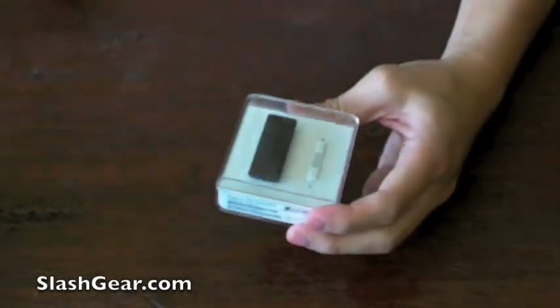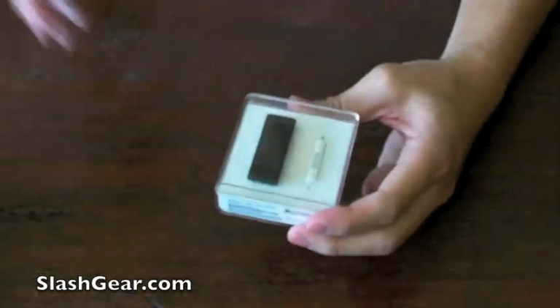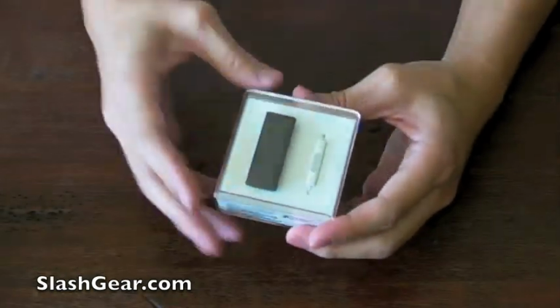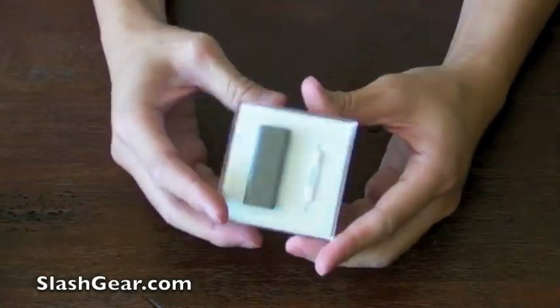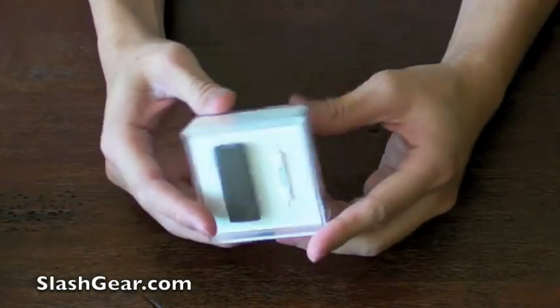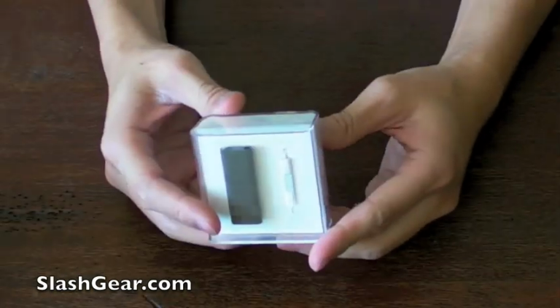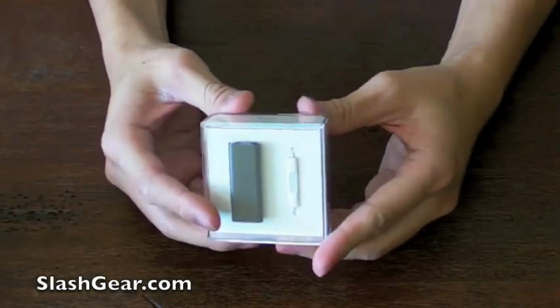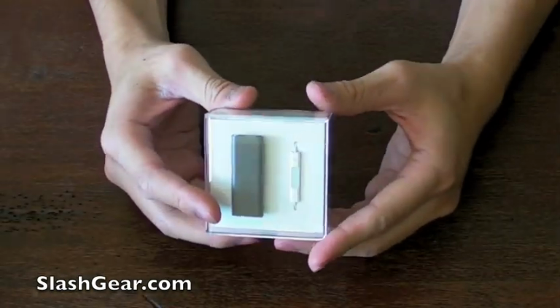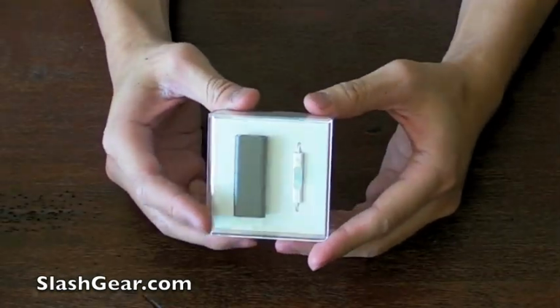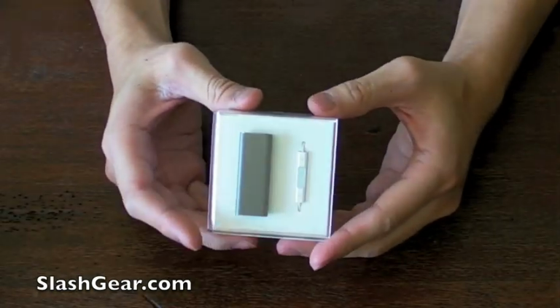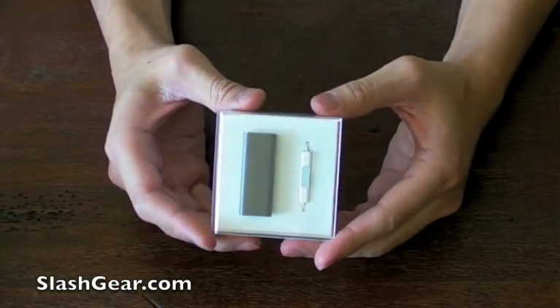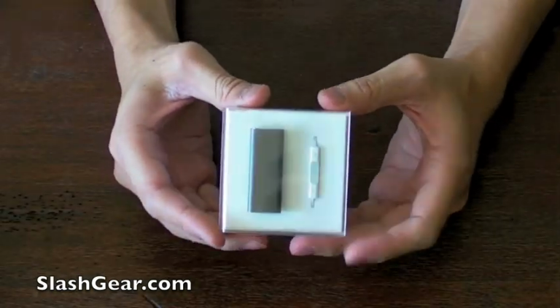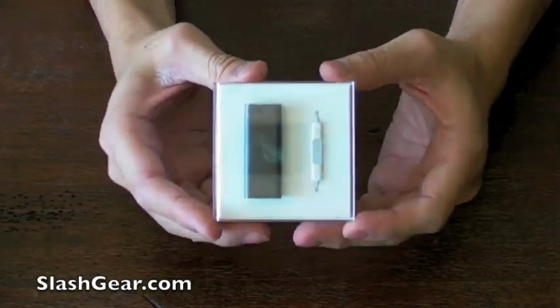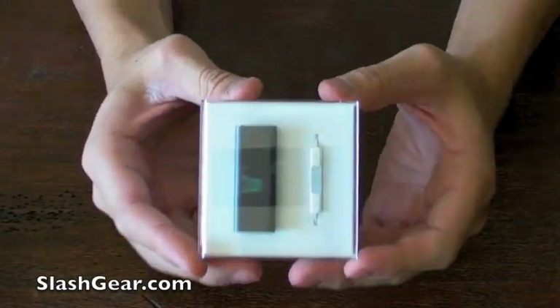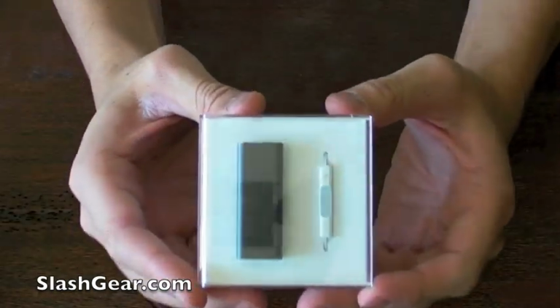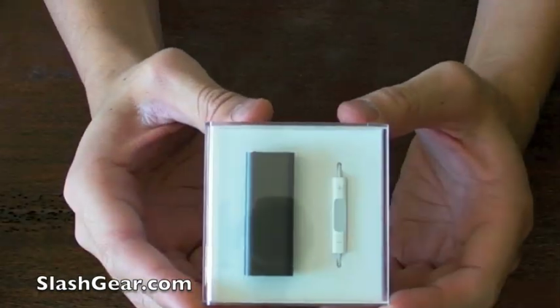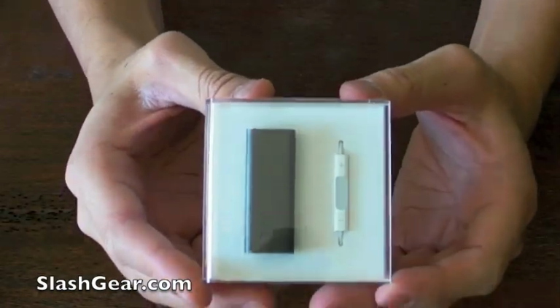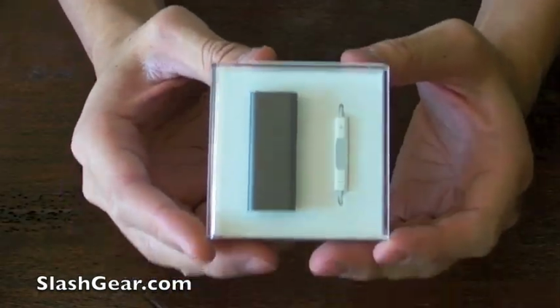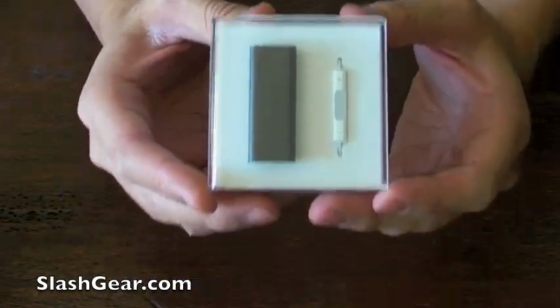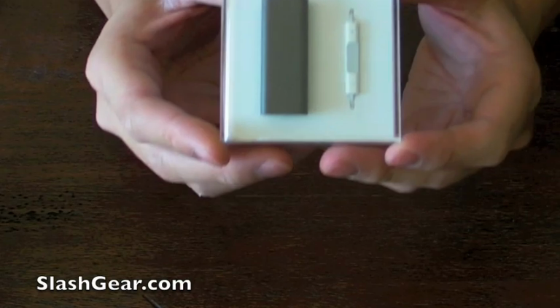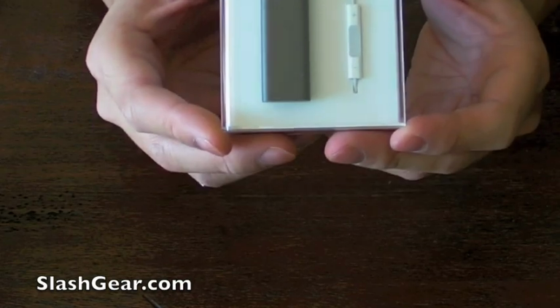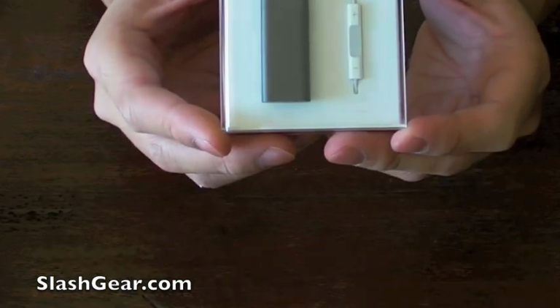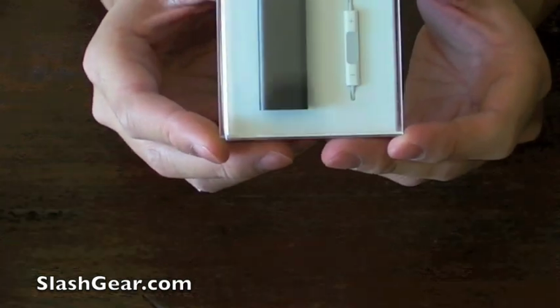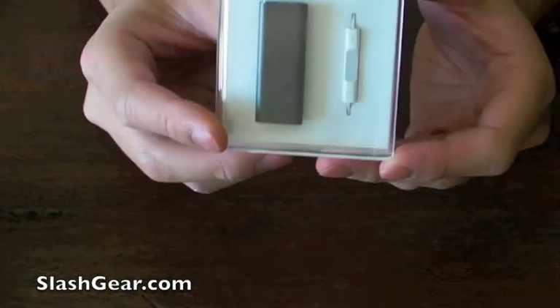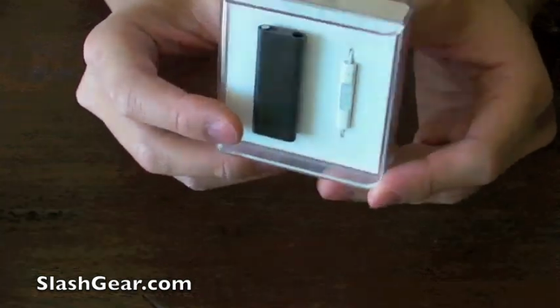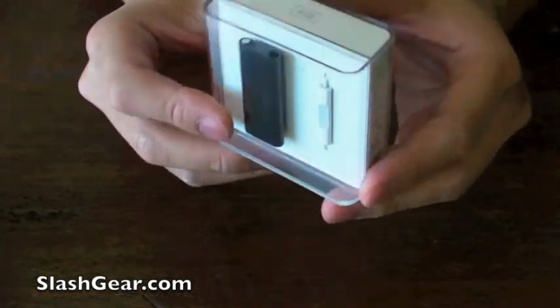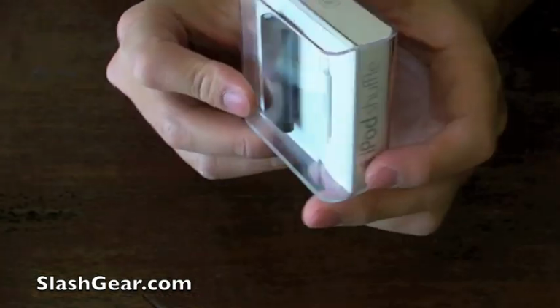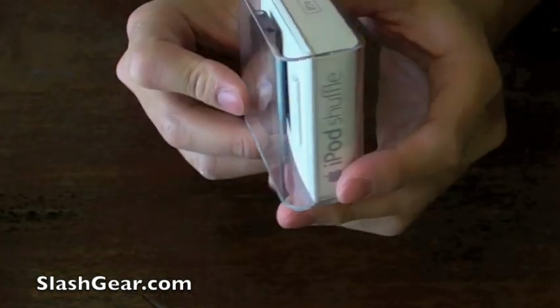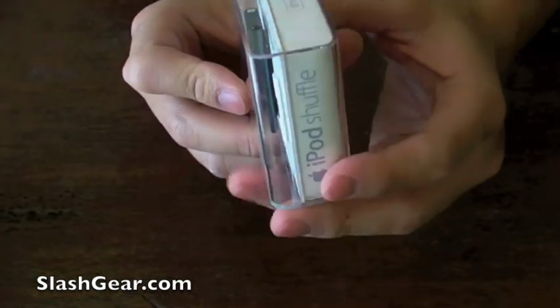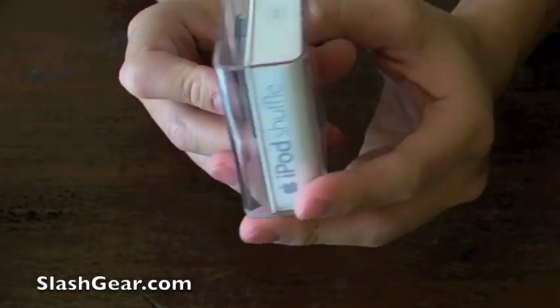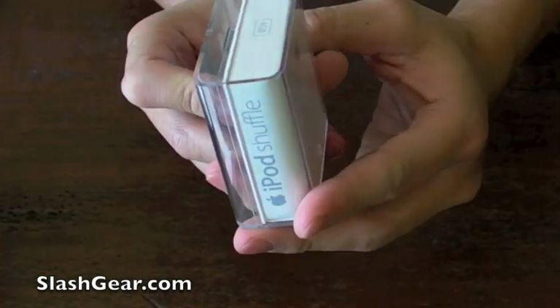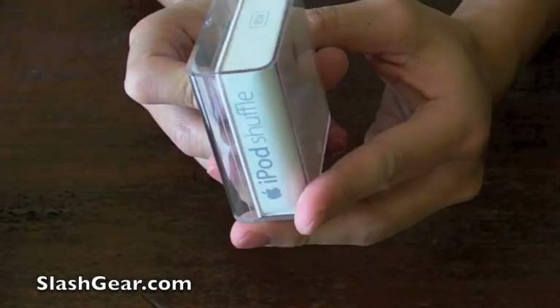The packaging is elegant, simple, and portrays the Shuffle nicely.